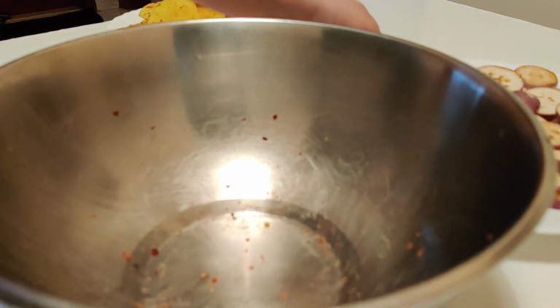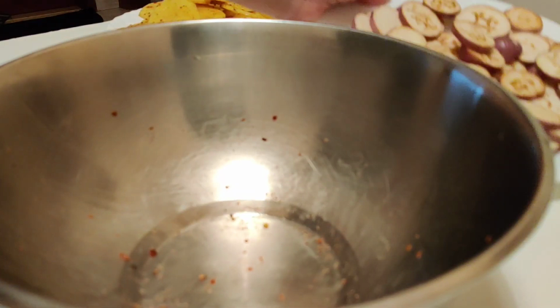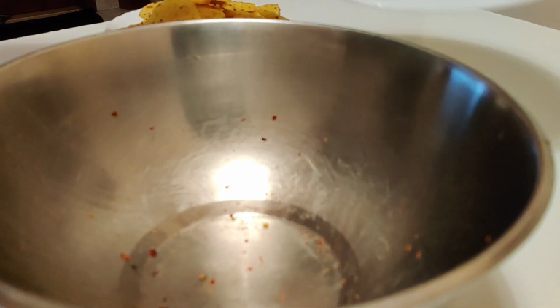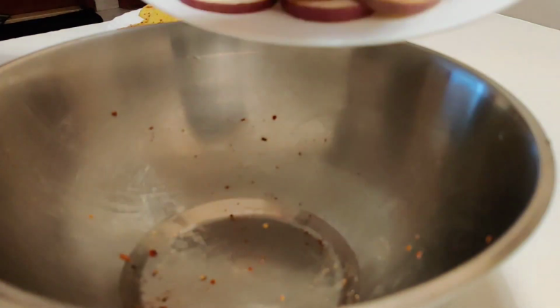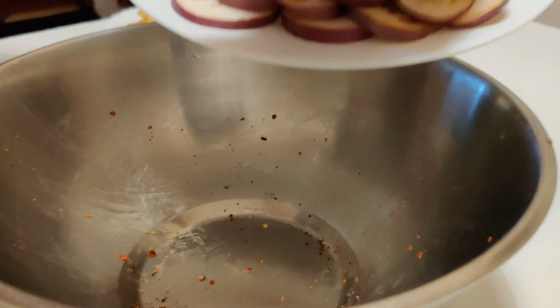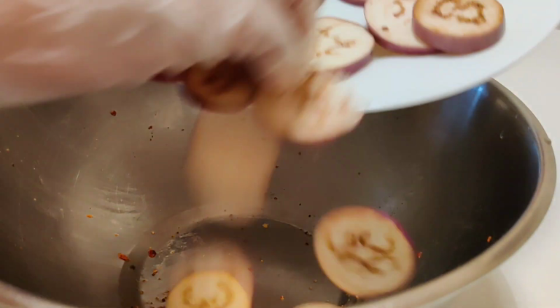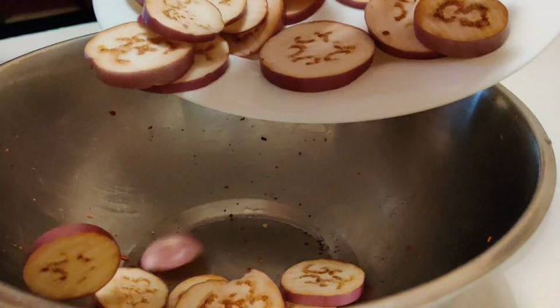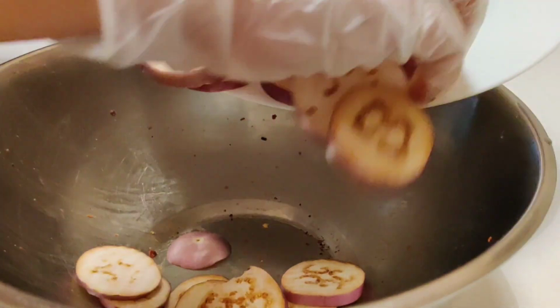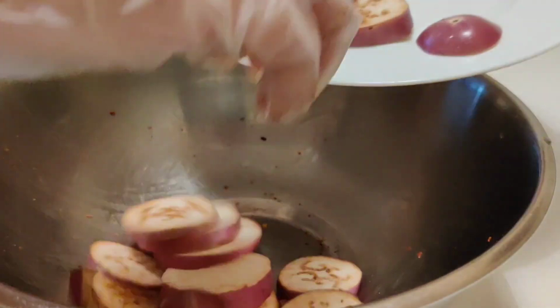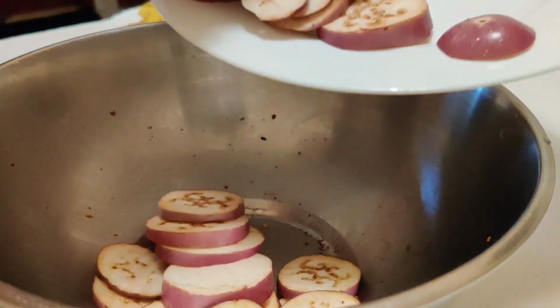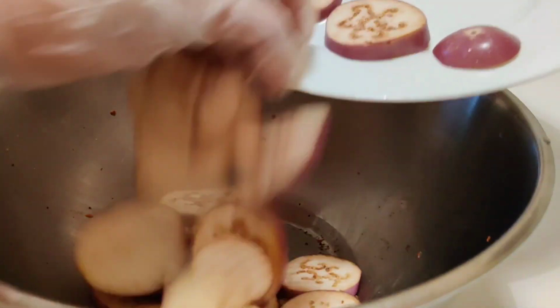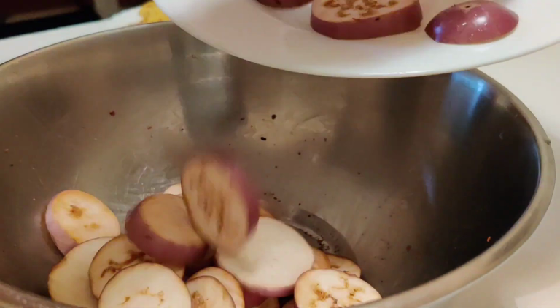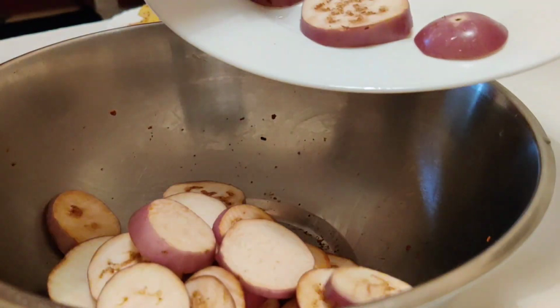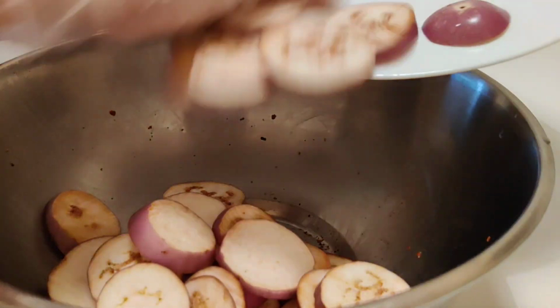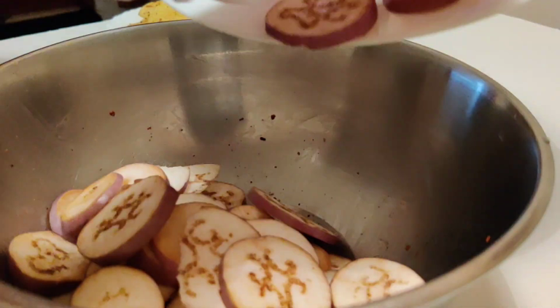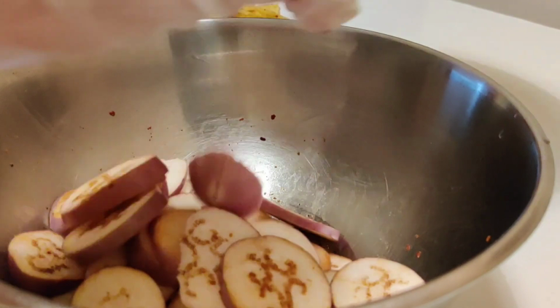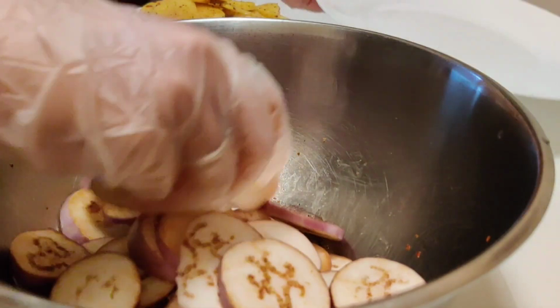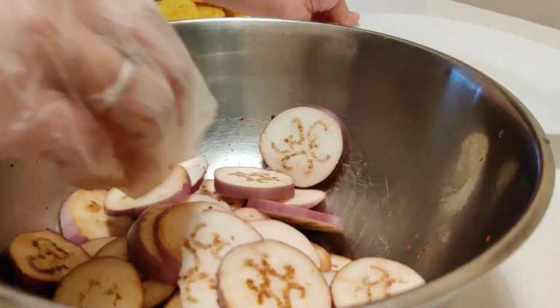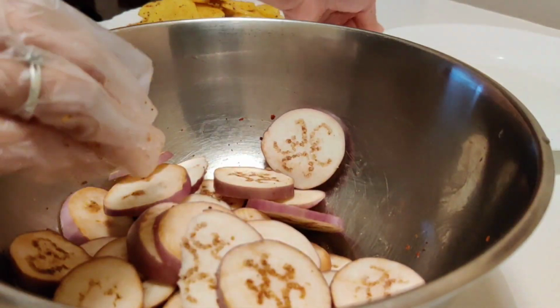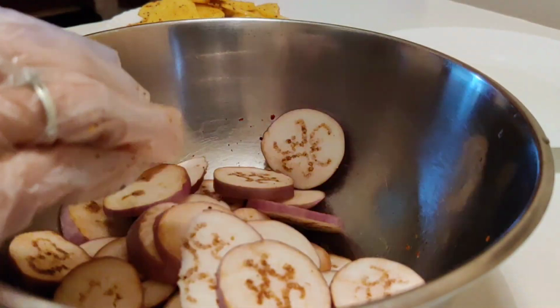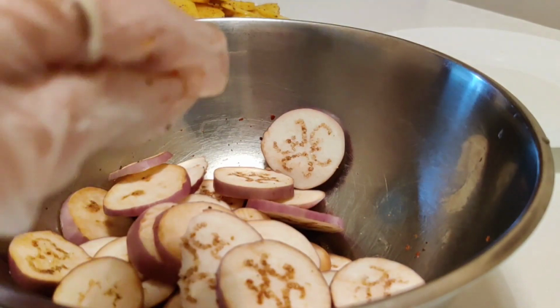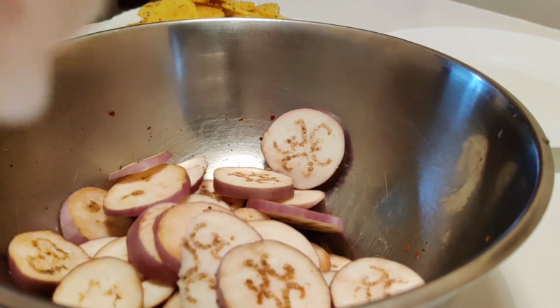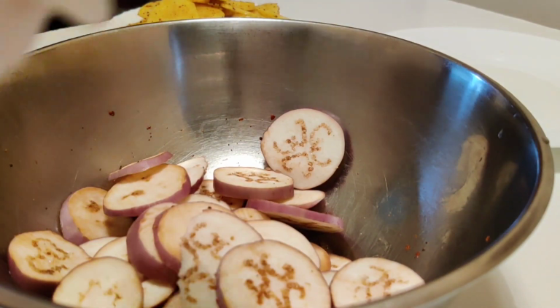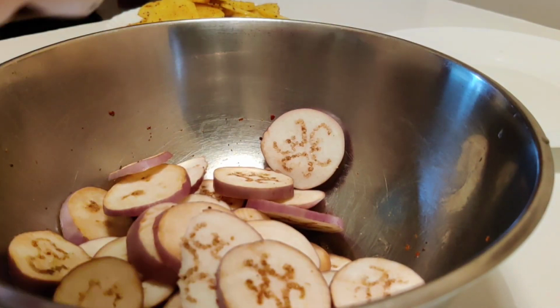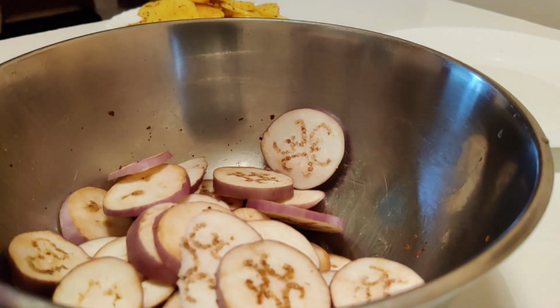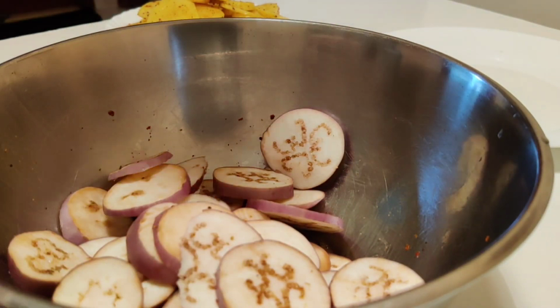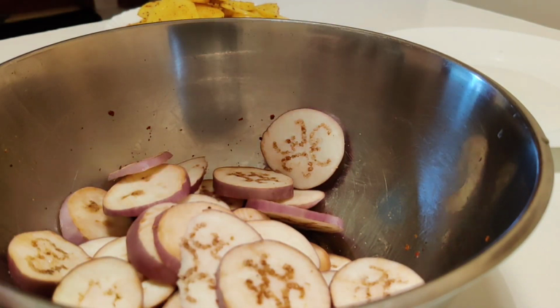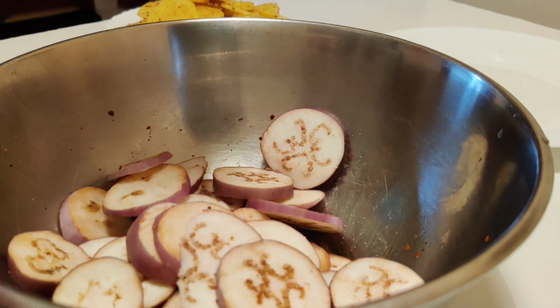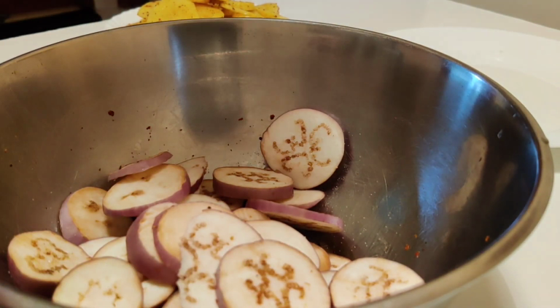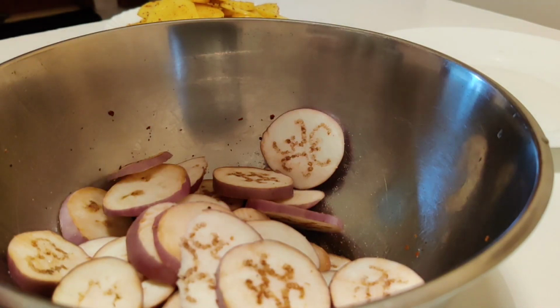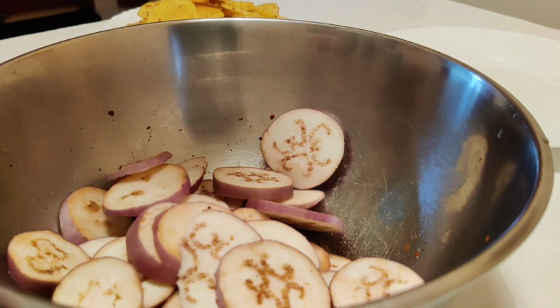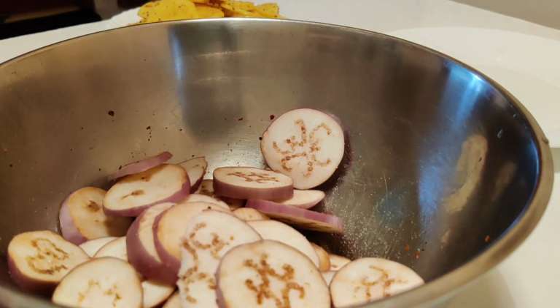Next we'll take some eggplants and coat them with red chilli flakes, pepper and salt.